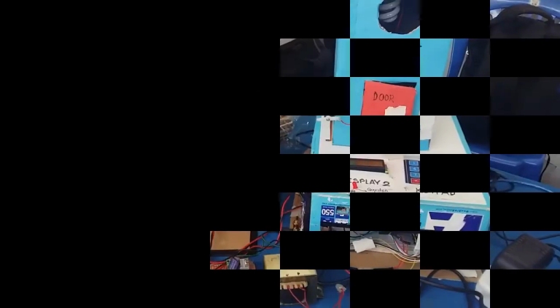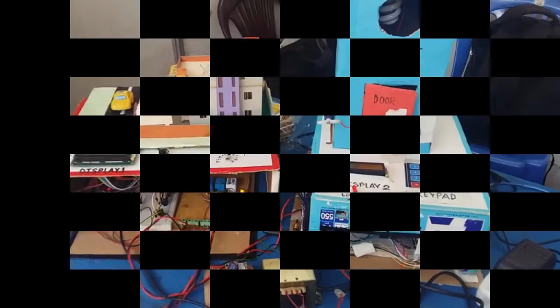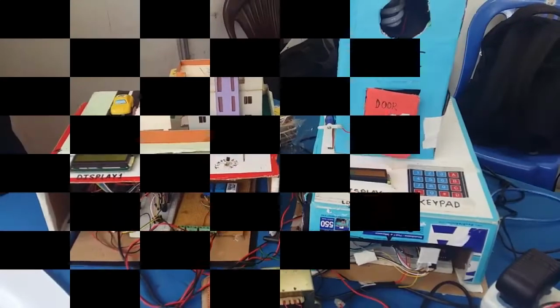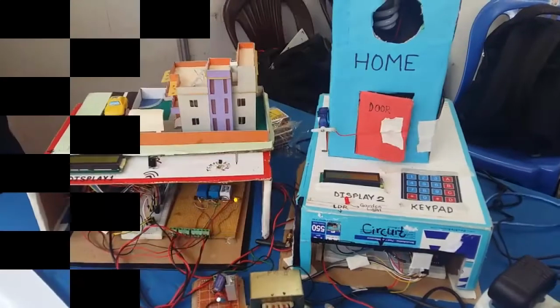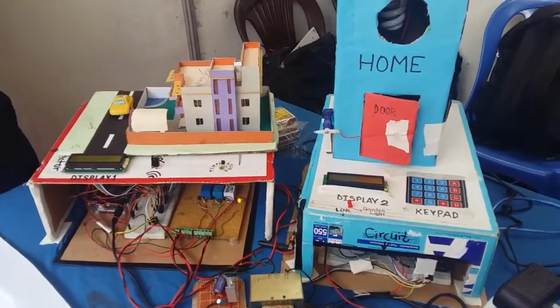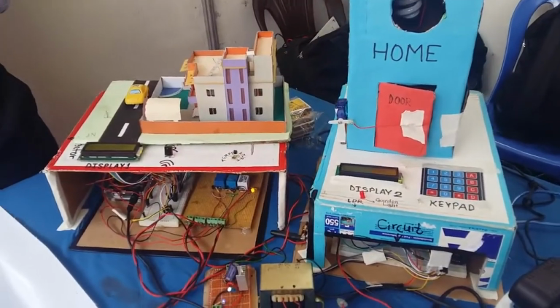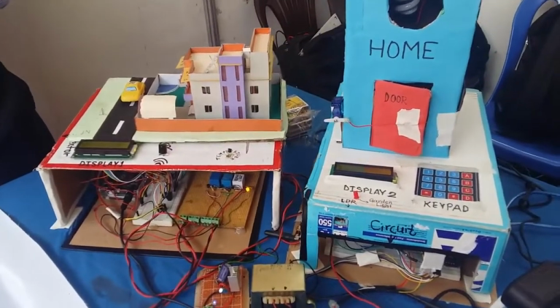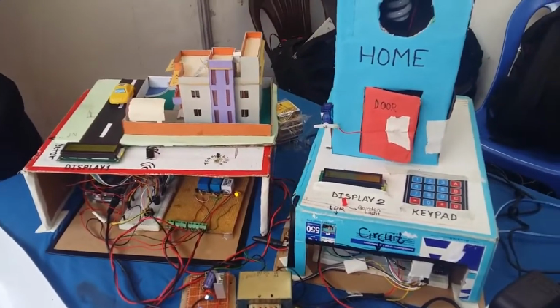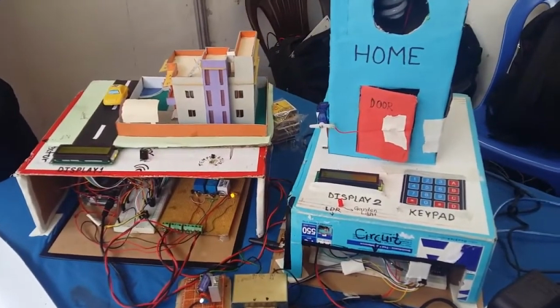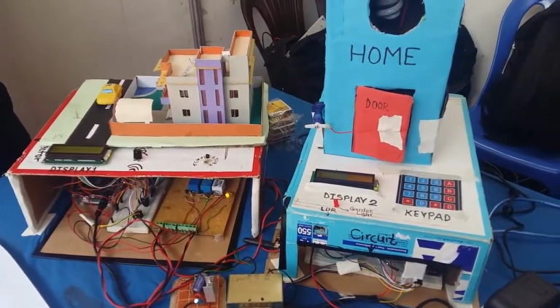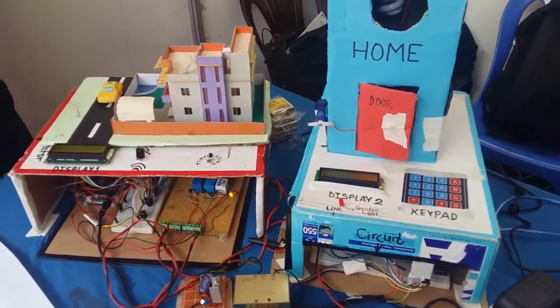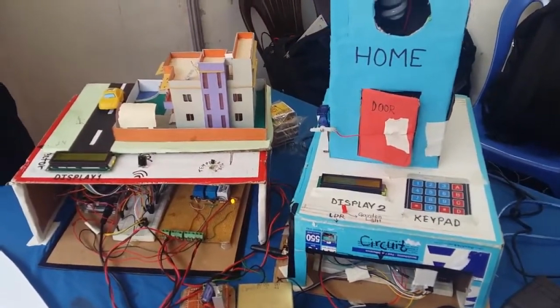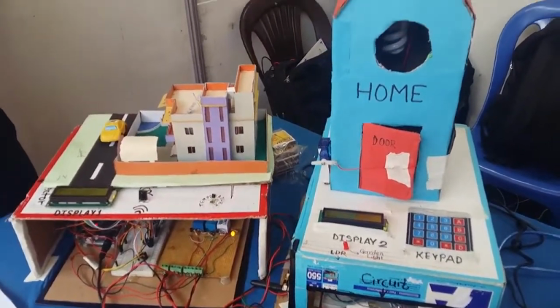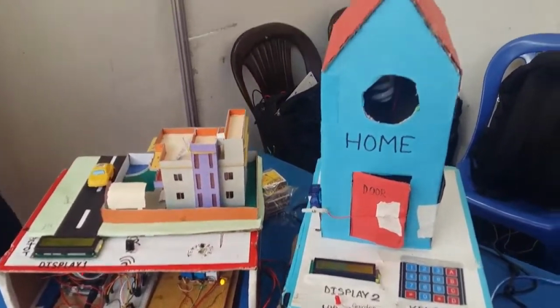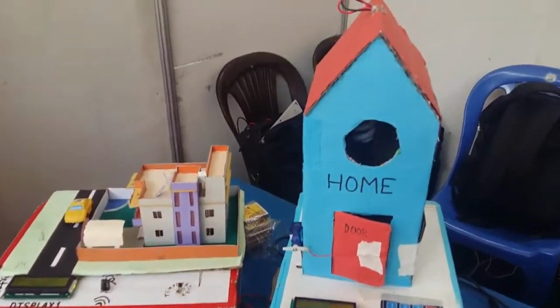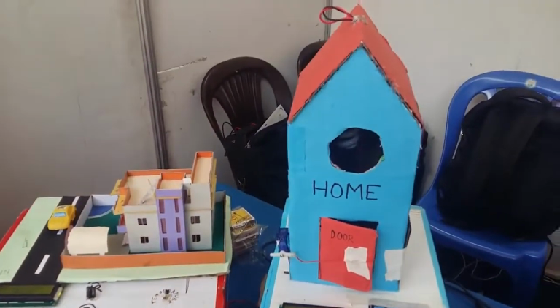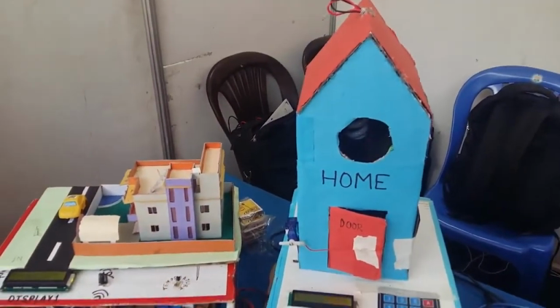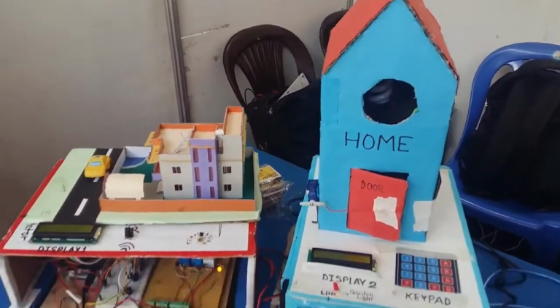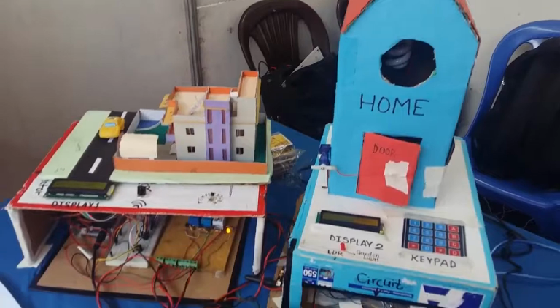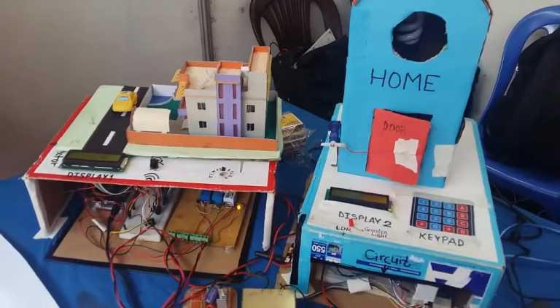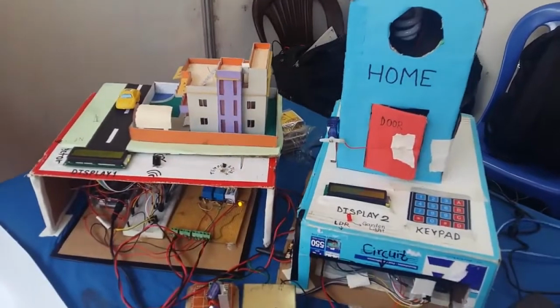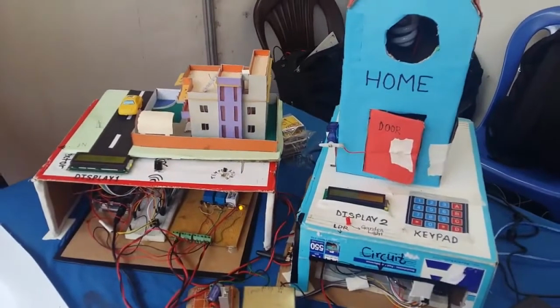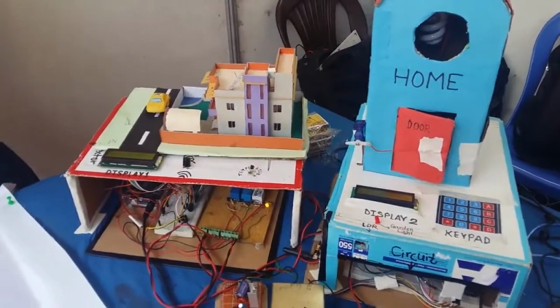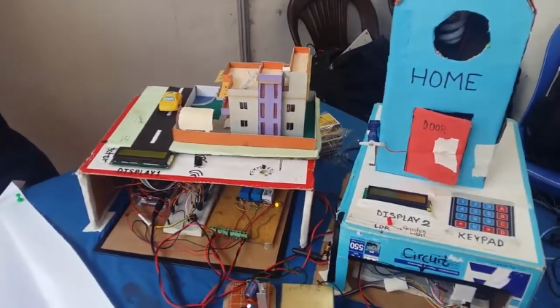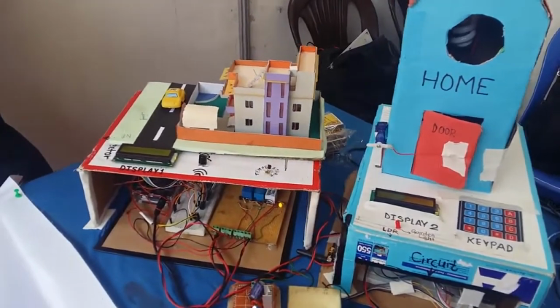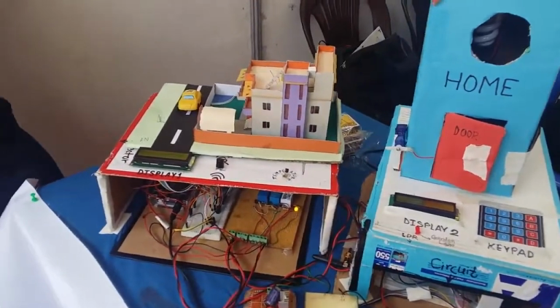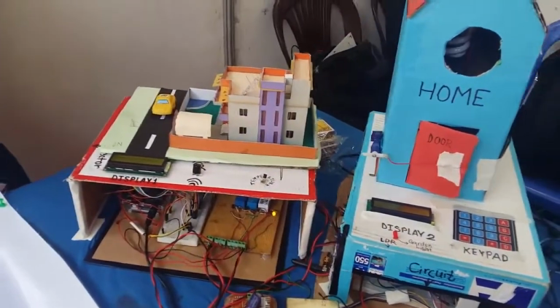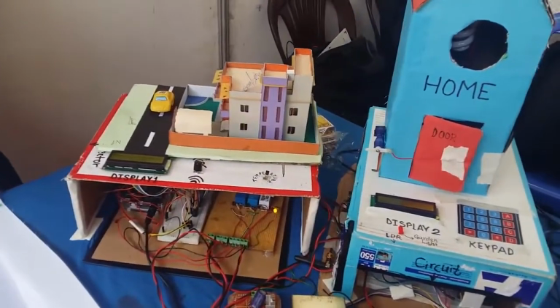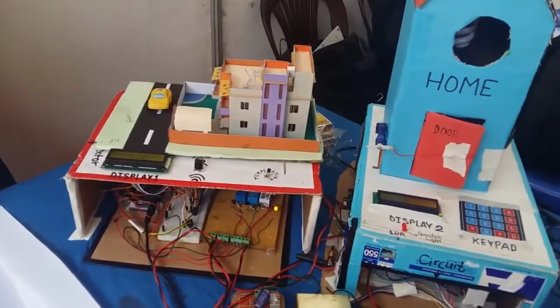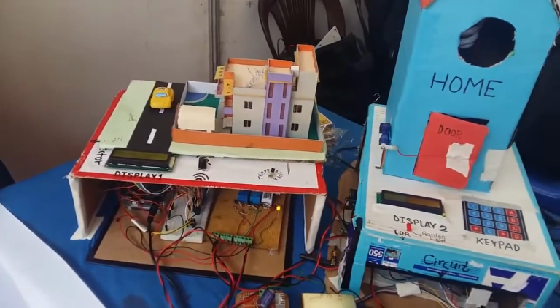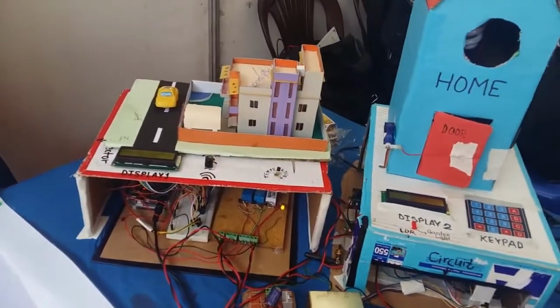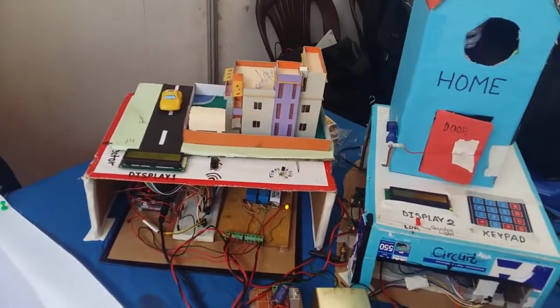This is our simple Arduino-based home automation system. For this we have used IR communication.